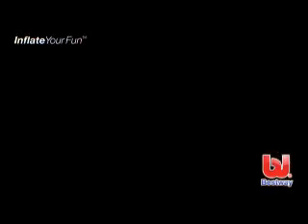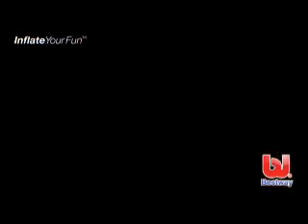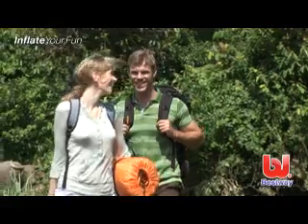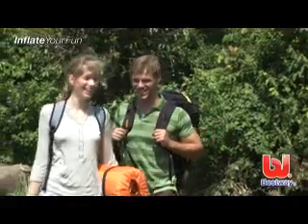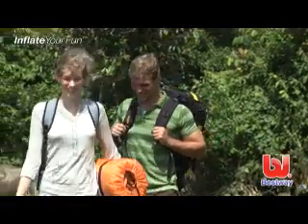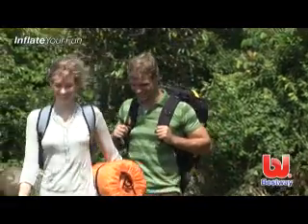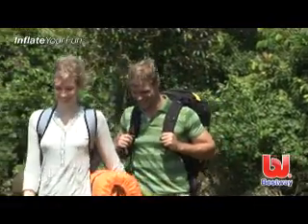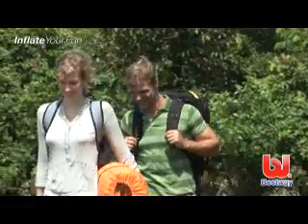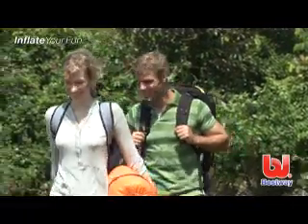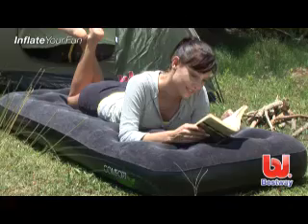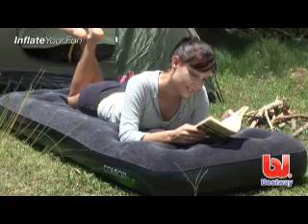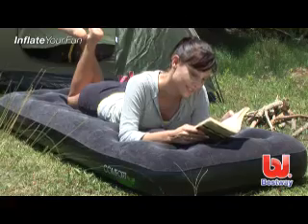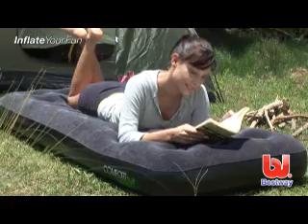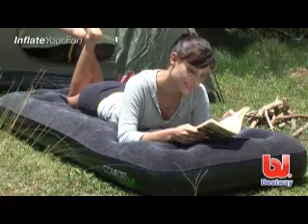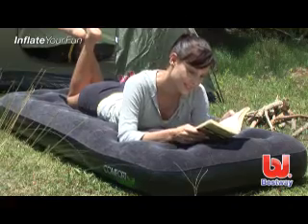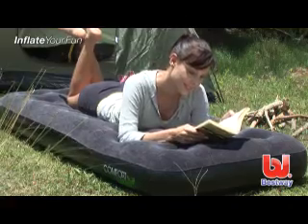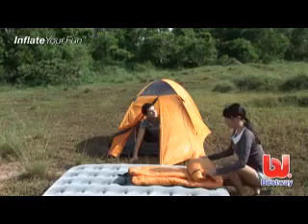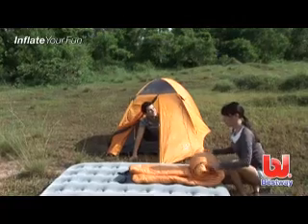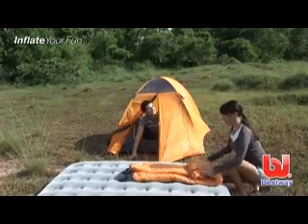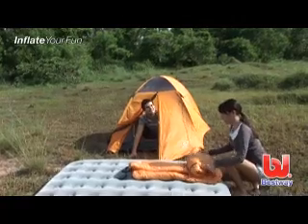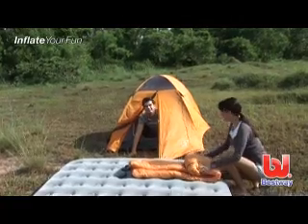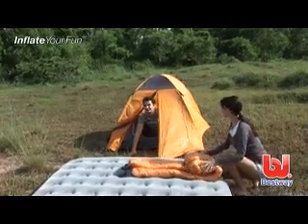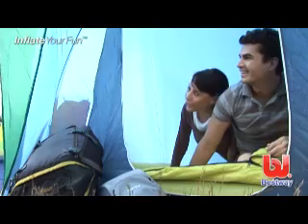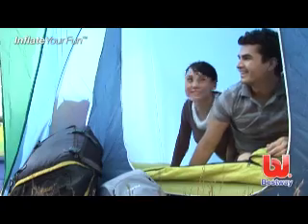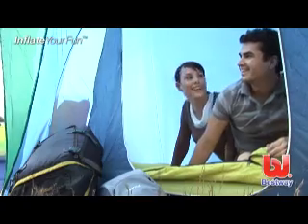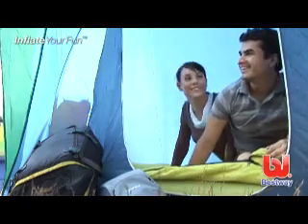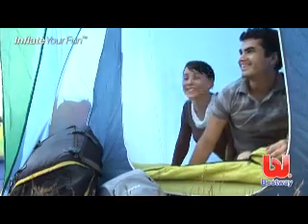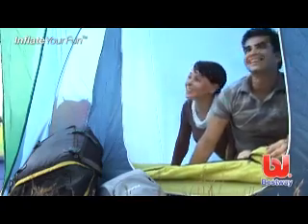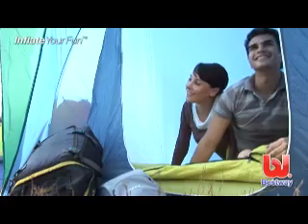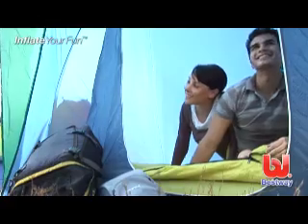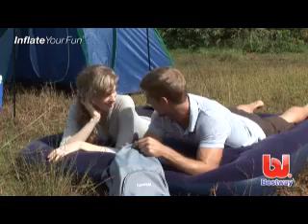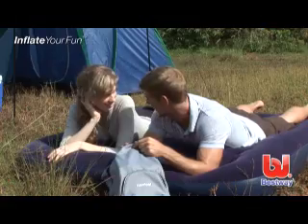If you're an outdoor adventurist, Comfort Quest has a wide variety of air mattresses, tents, and sleeping bags to choose from.